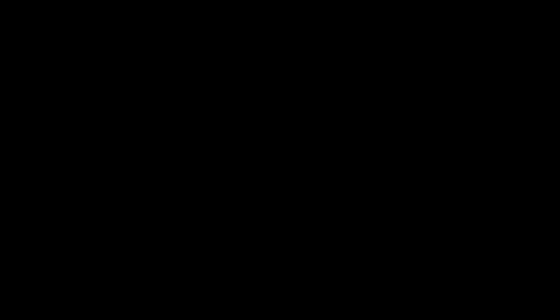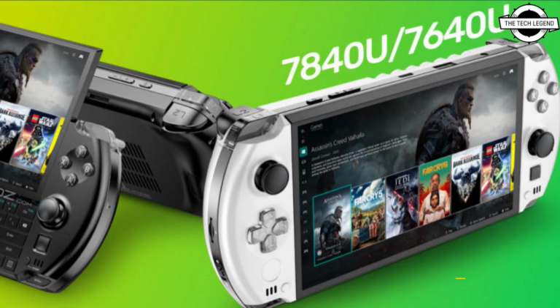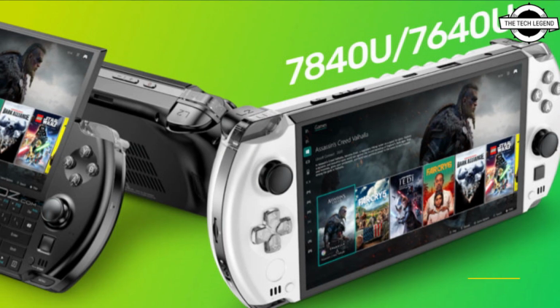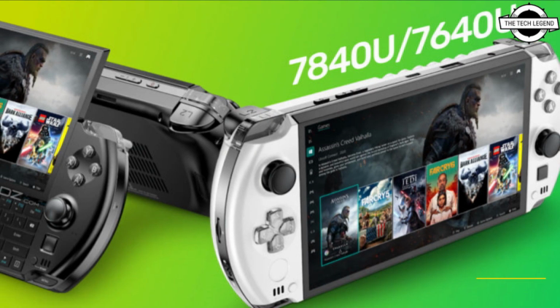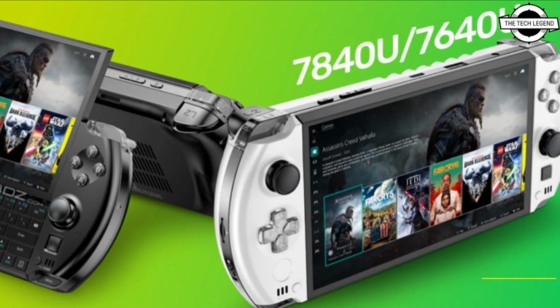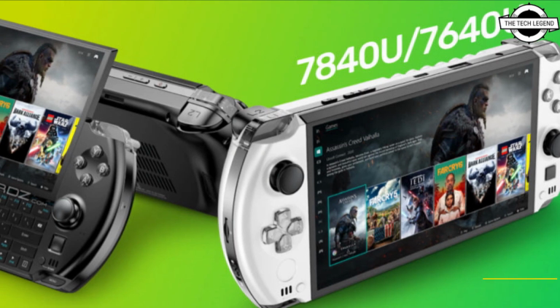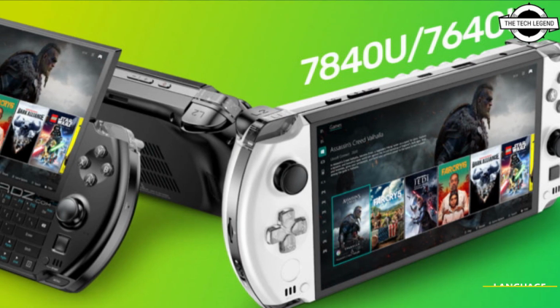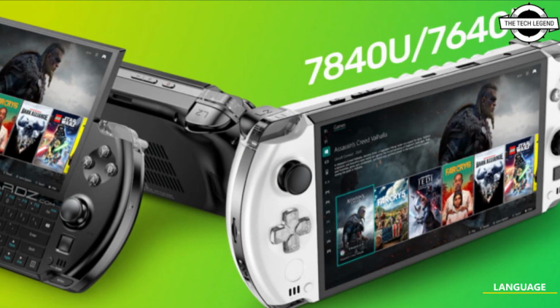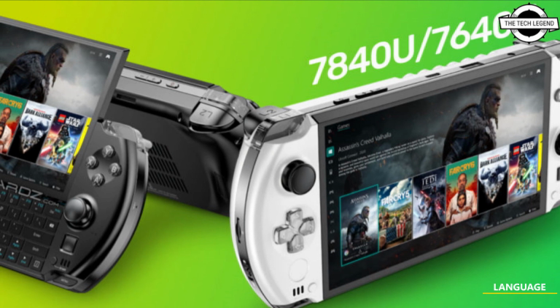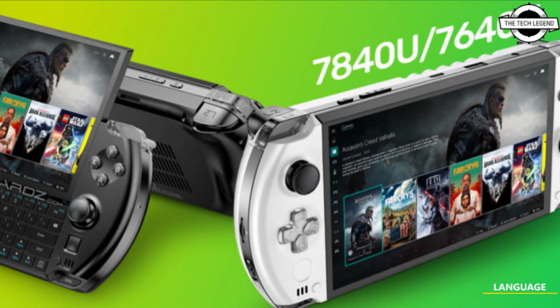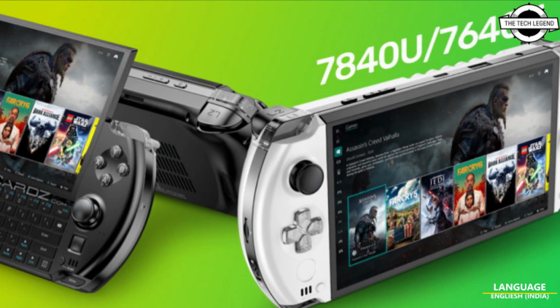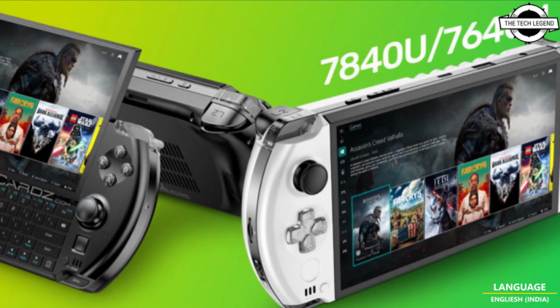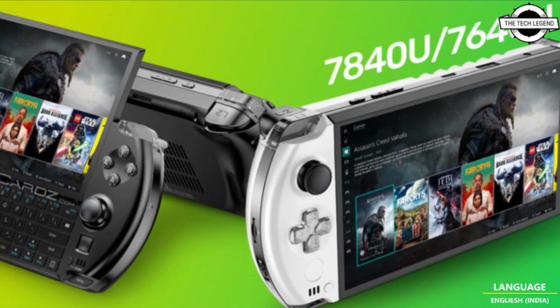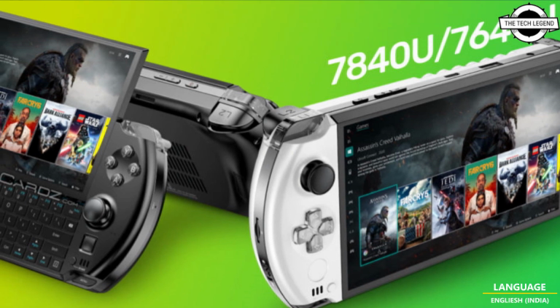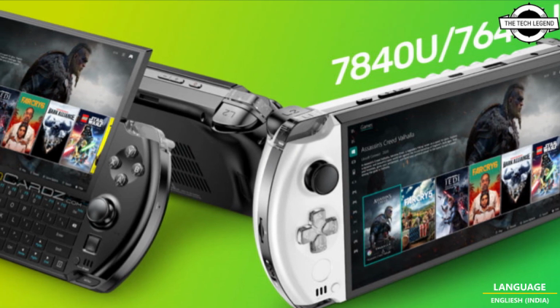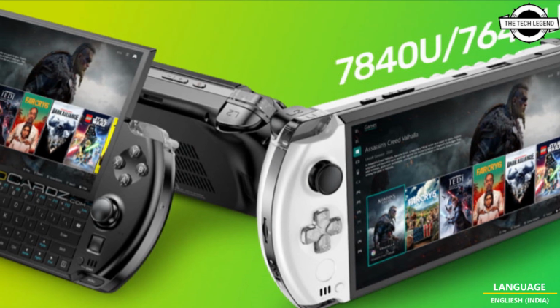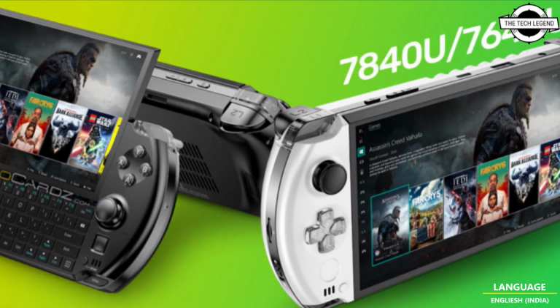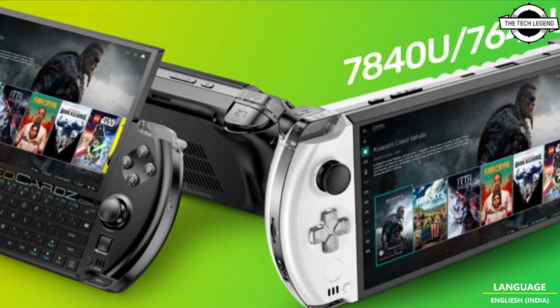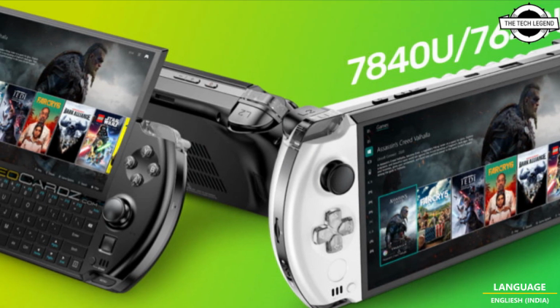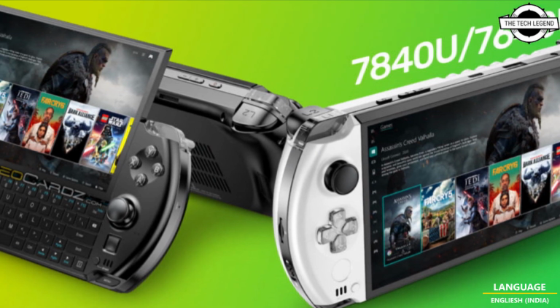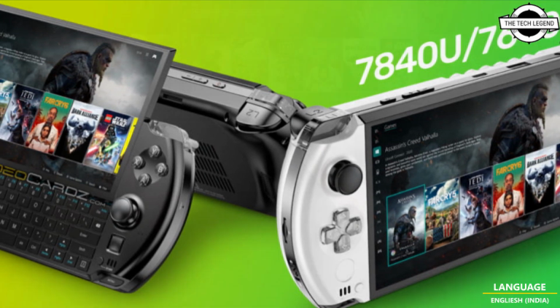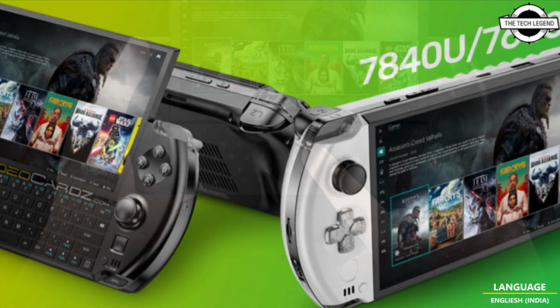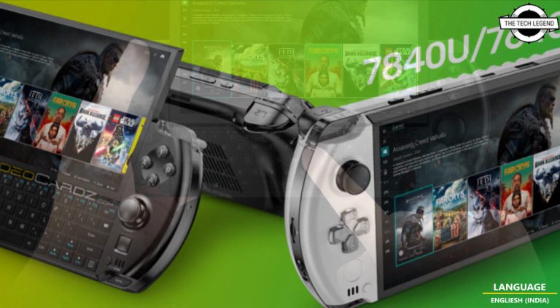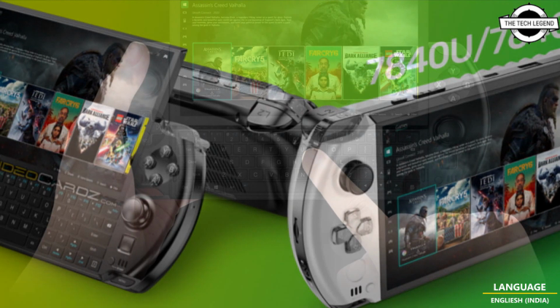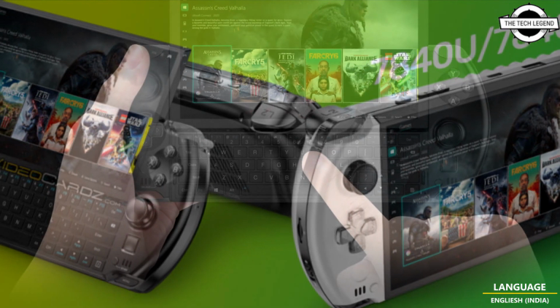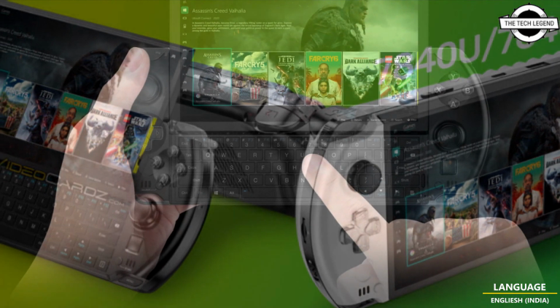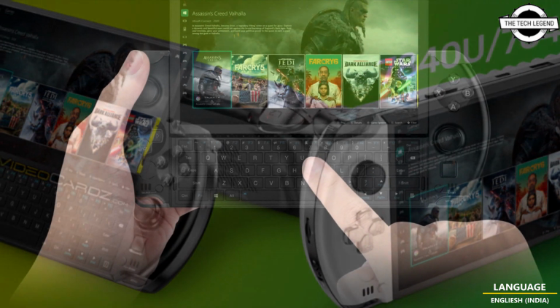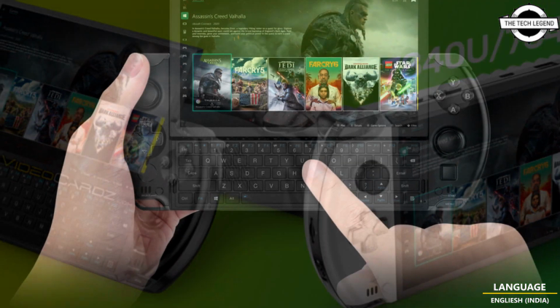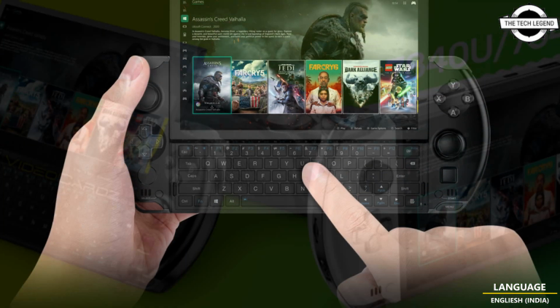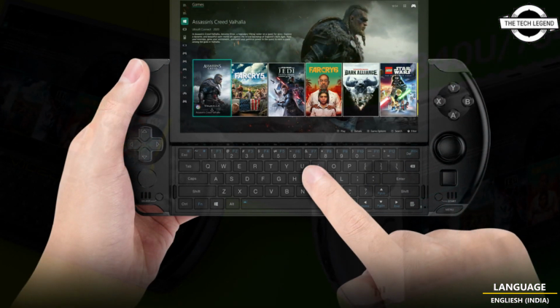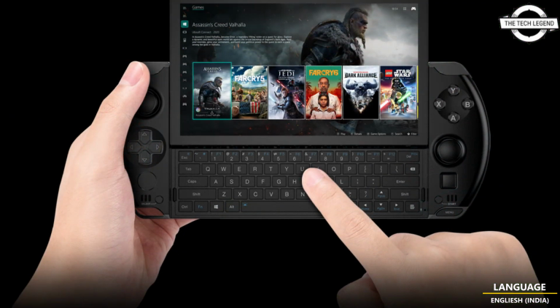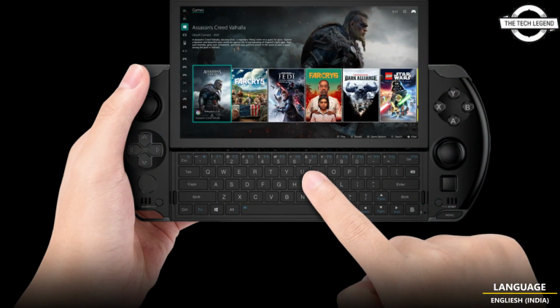Hello friends, welcome to the TechLizzen channel. Today I will talk about the GPD WIN 4 gaming console.